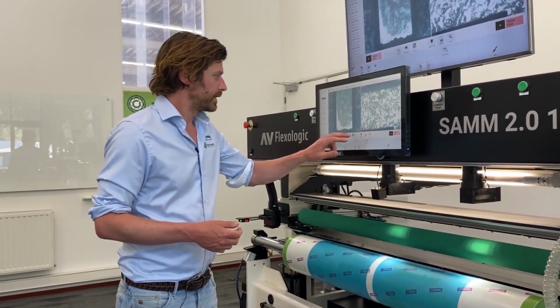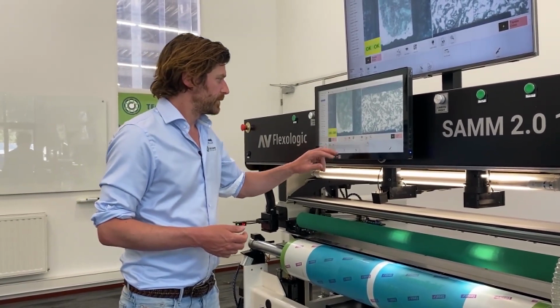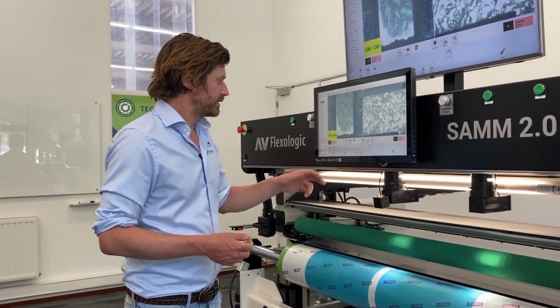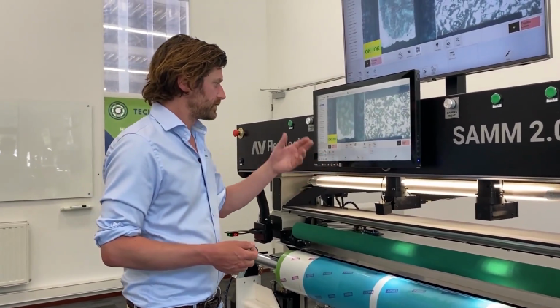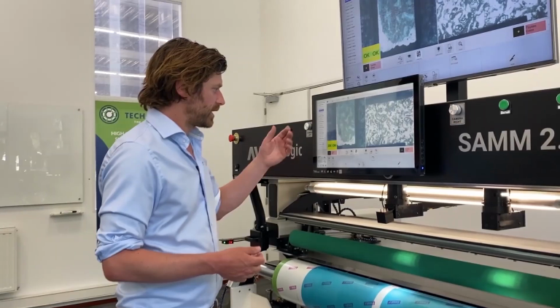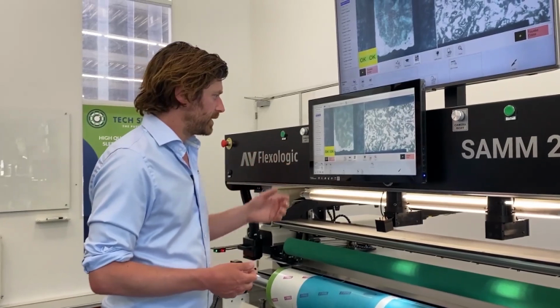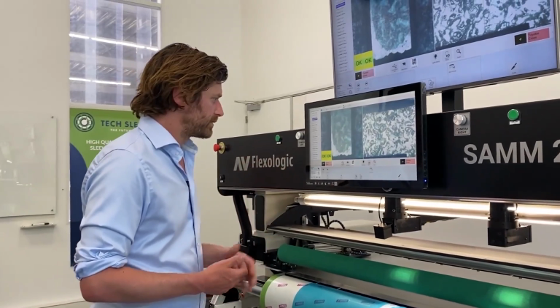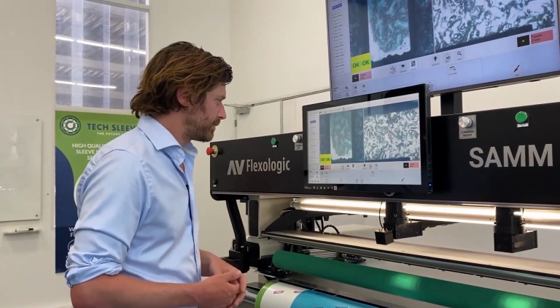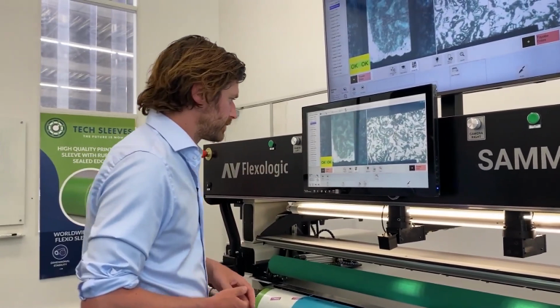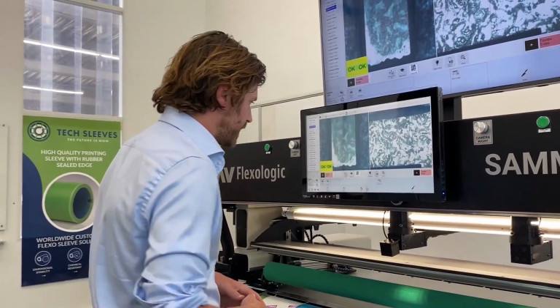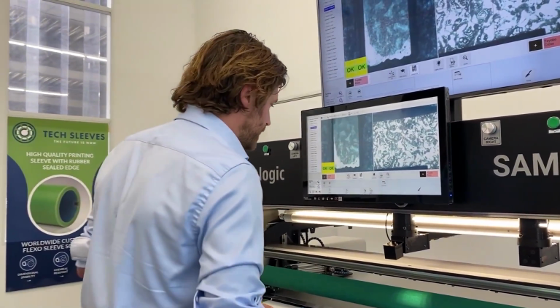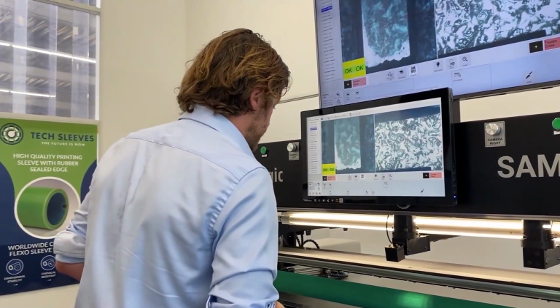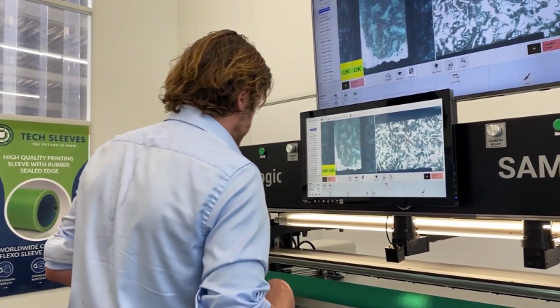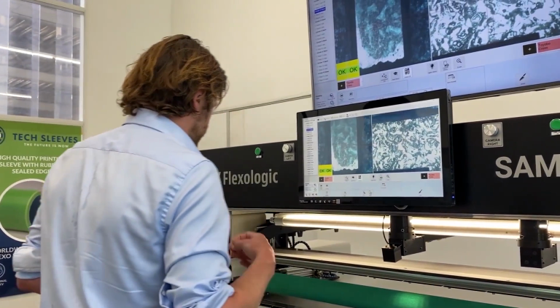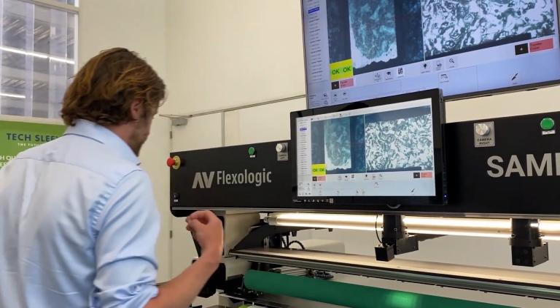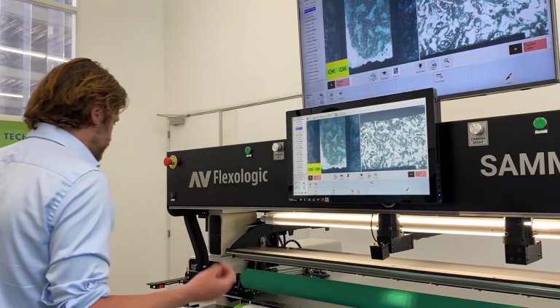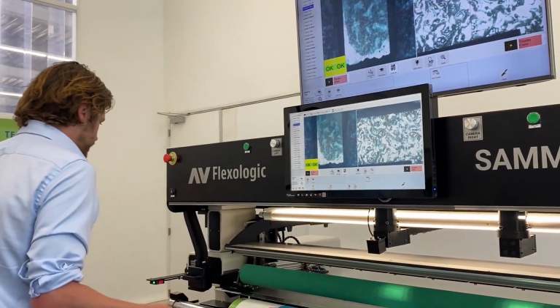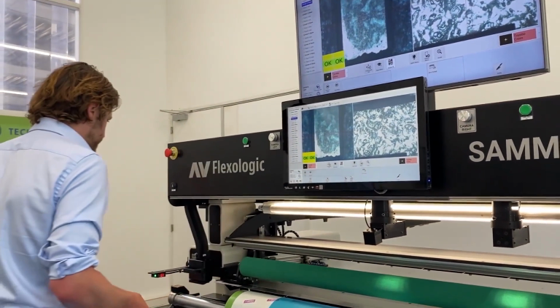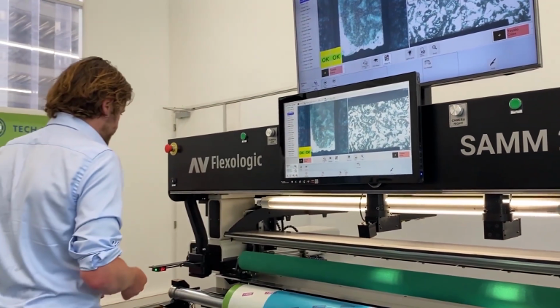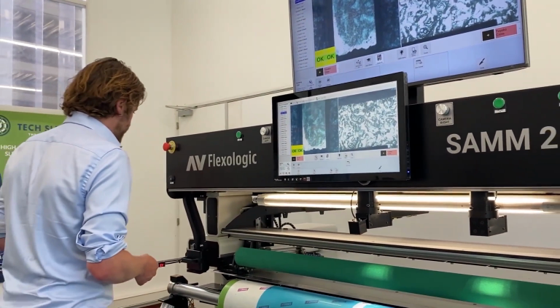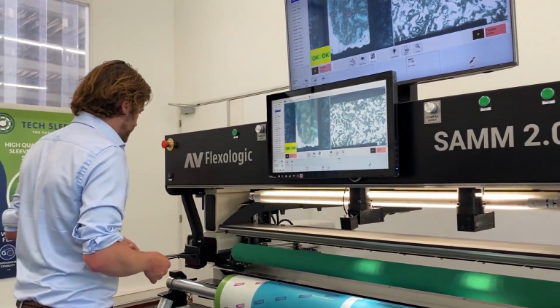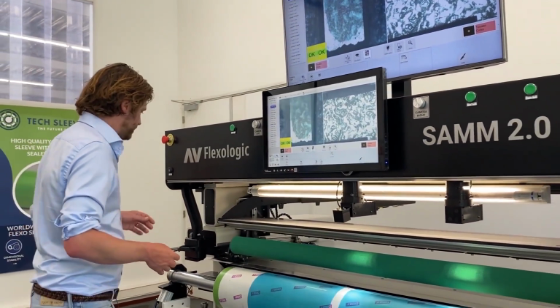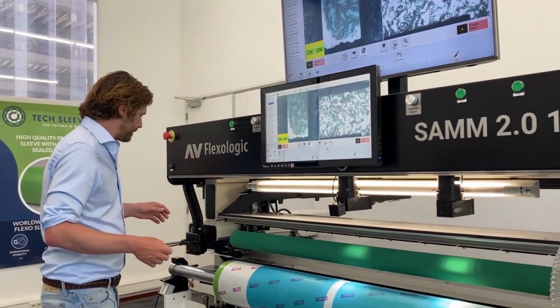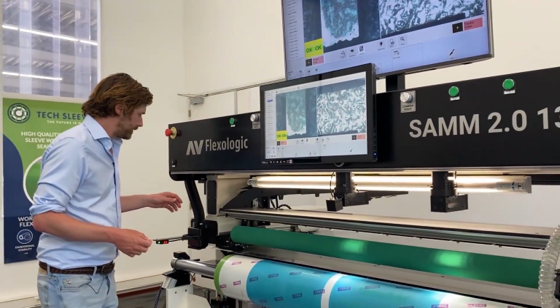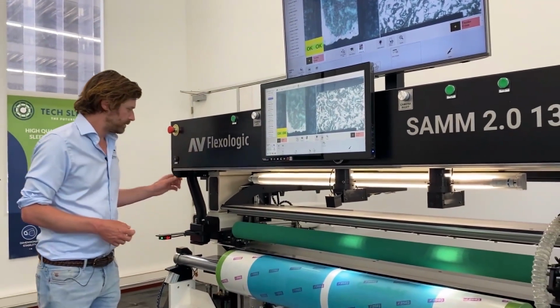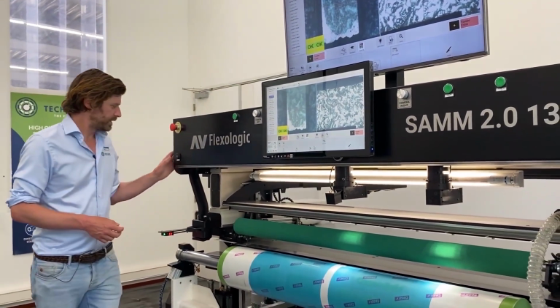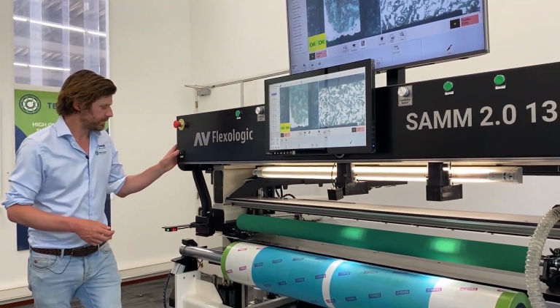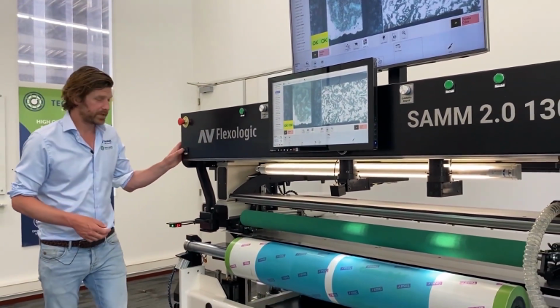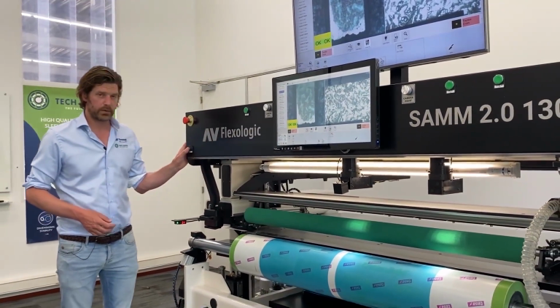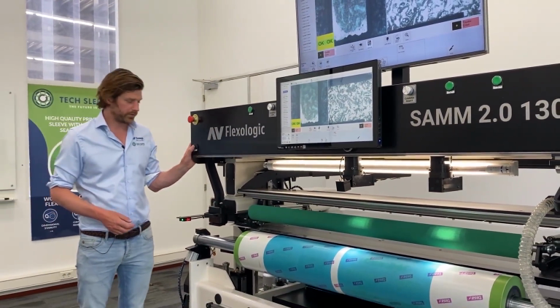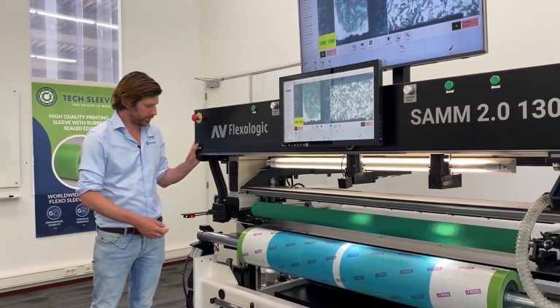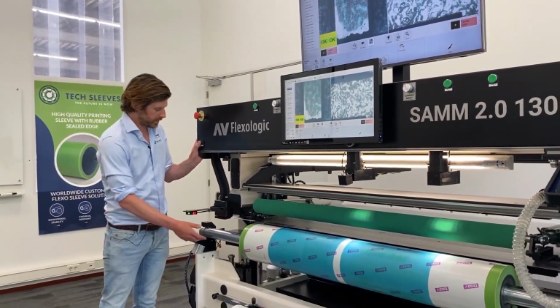I've got those two plates mounted and they're finished. The machine is also confirming they're mounted correctly, and you can export these measurements in a quality report.